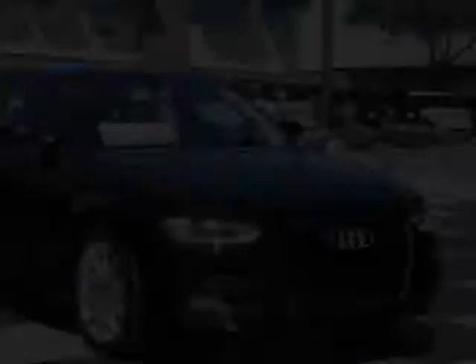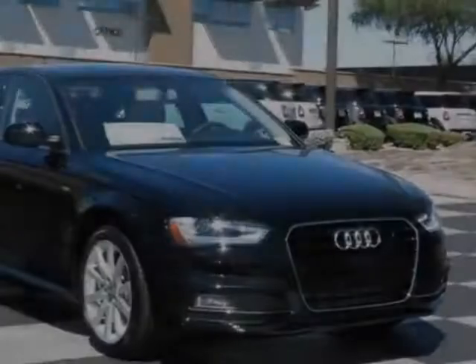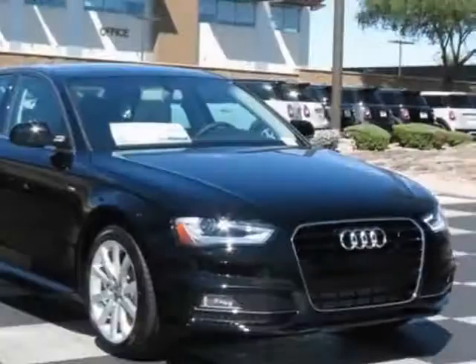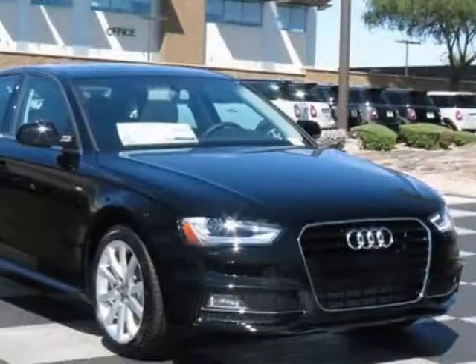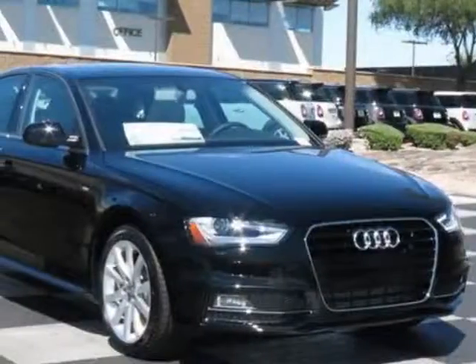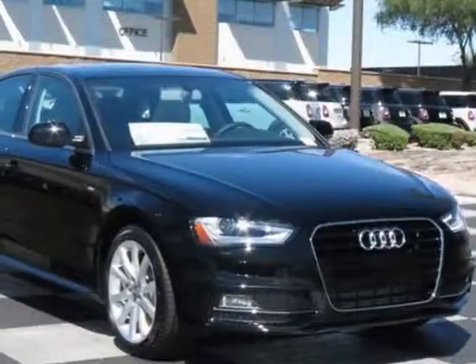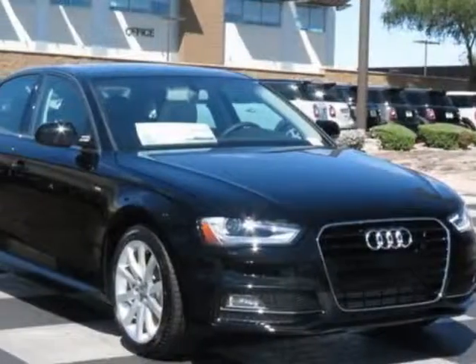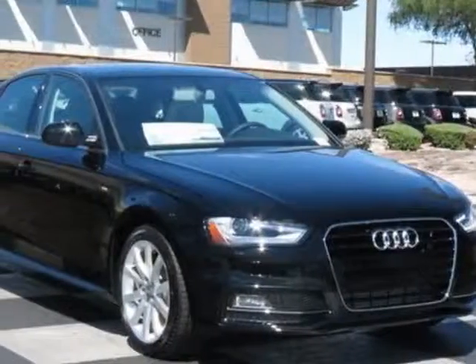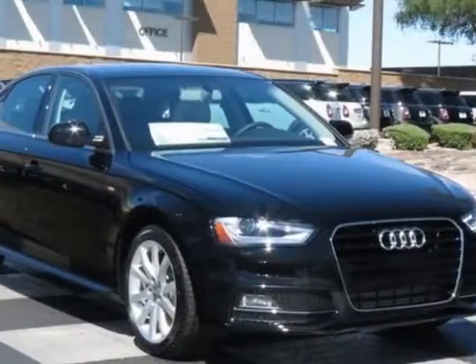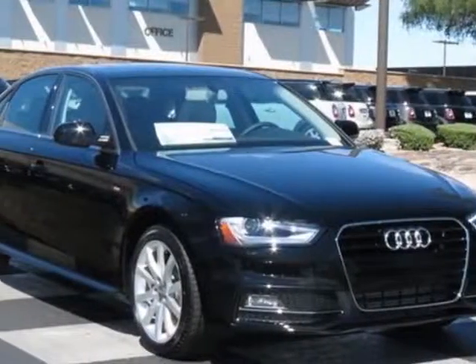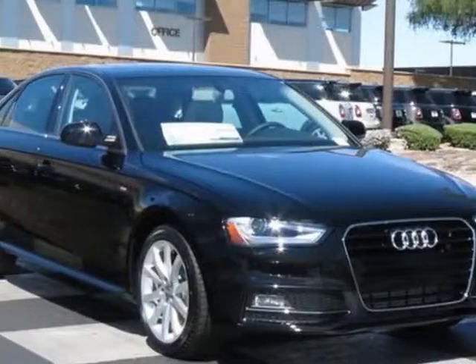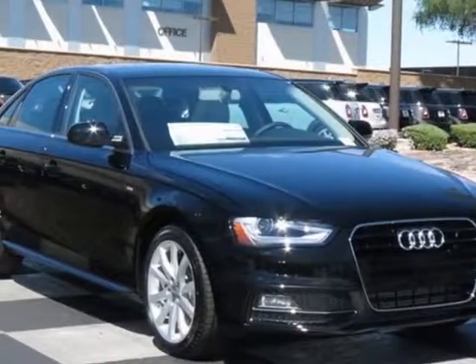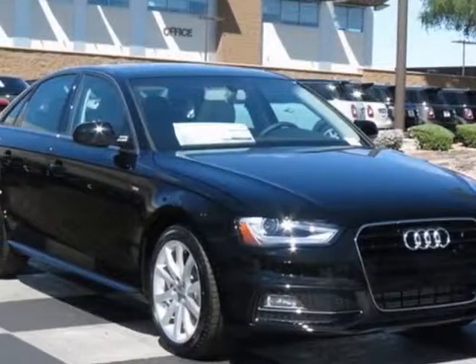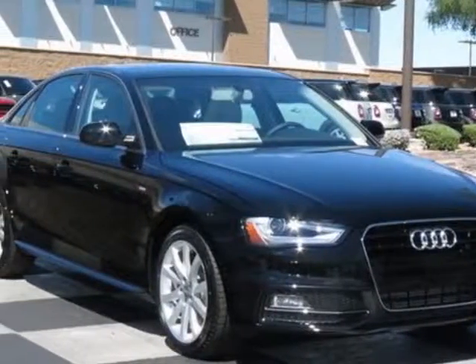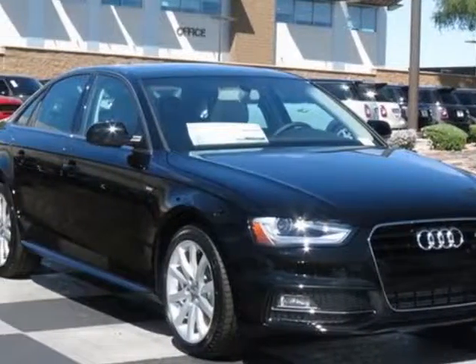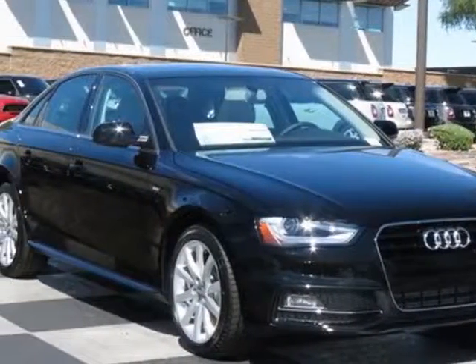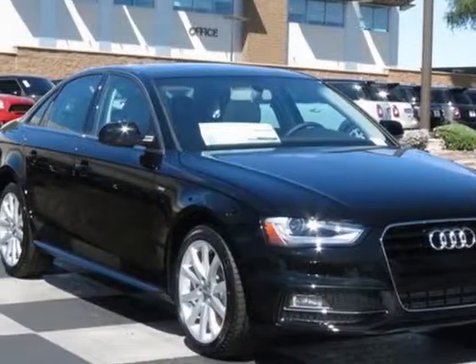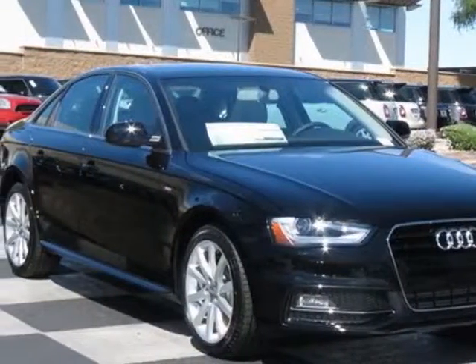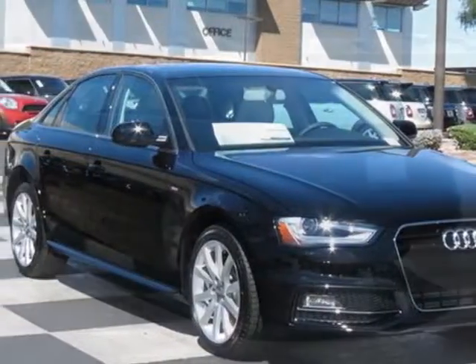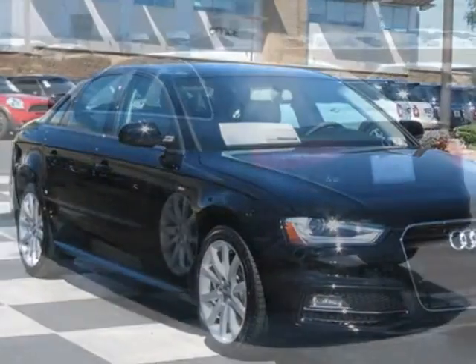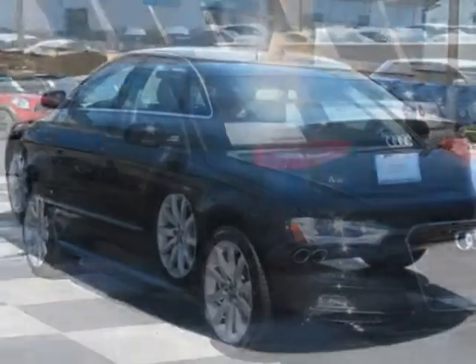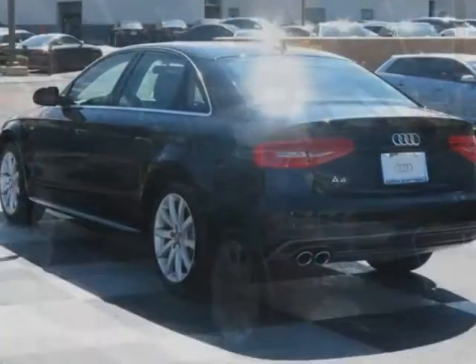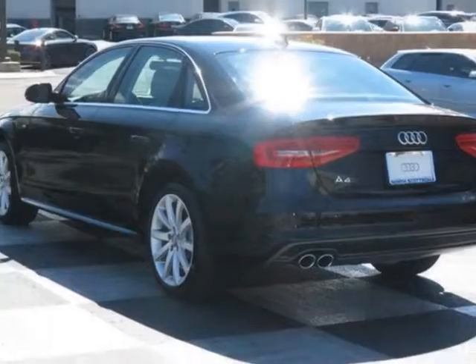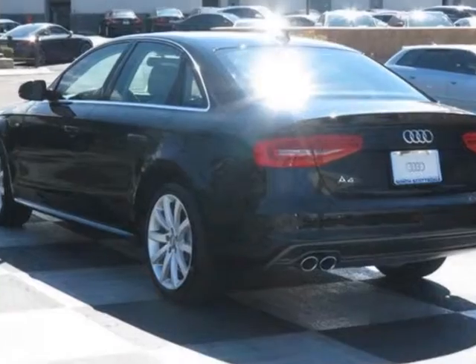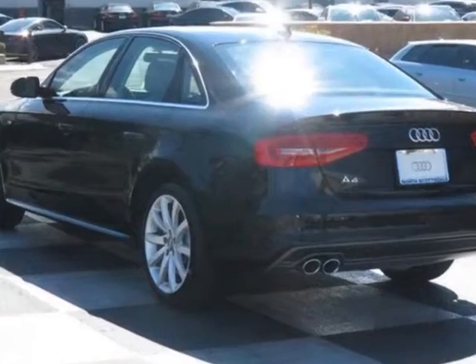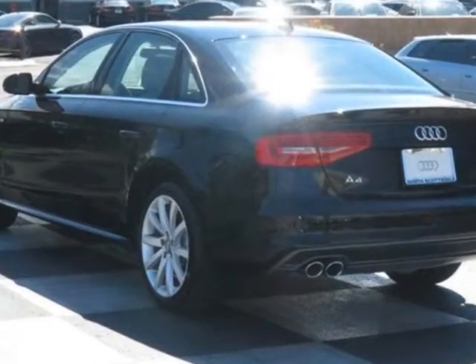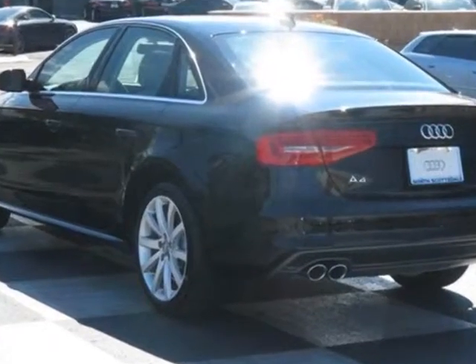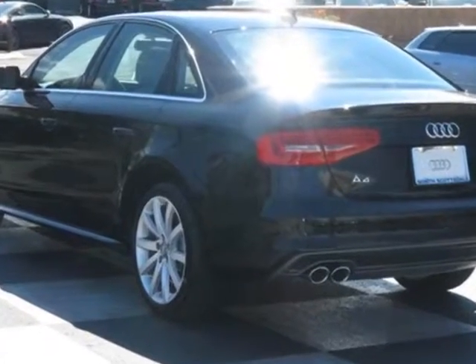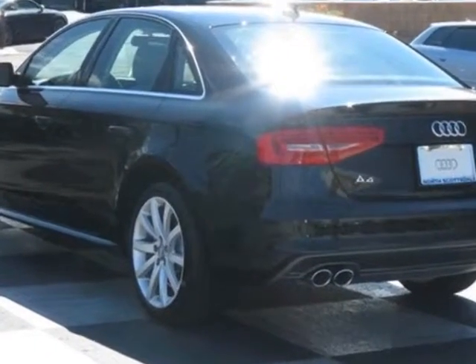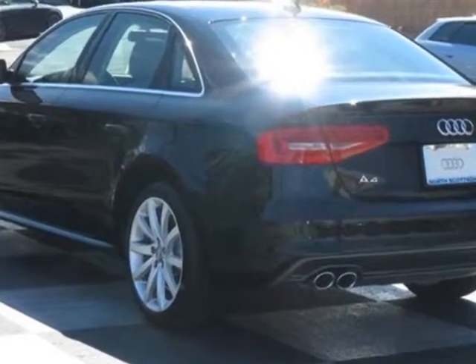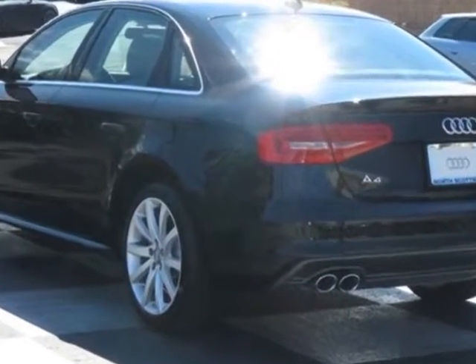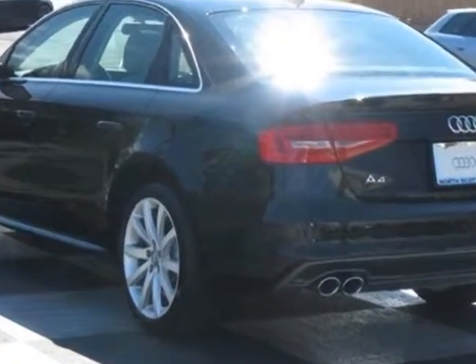Come take a look at this new 2014 Audi A4. For your protection, this vehicle has a full factory warranty.